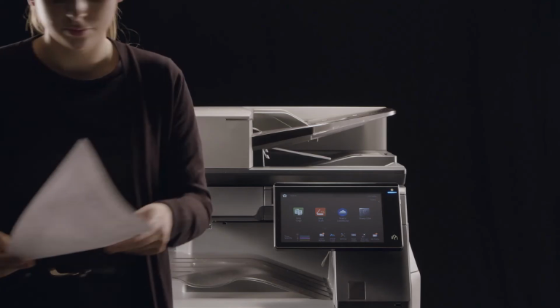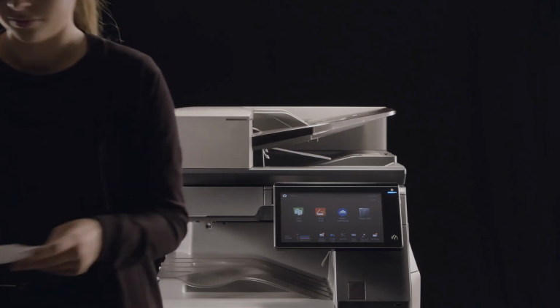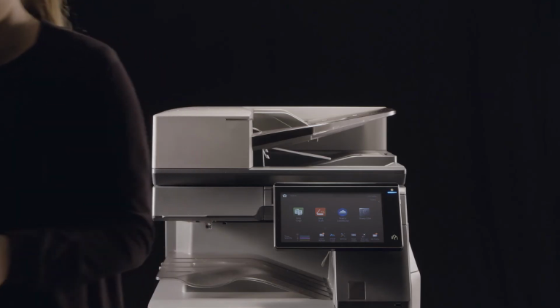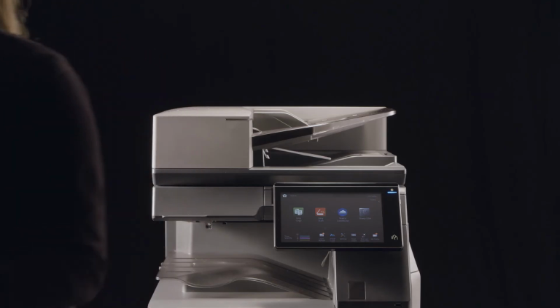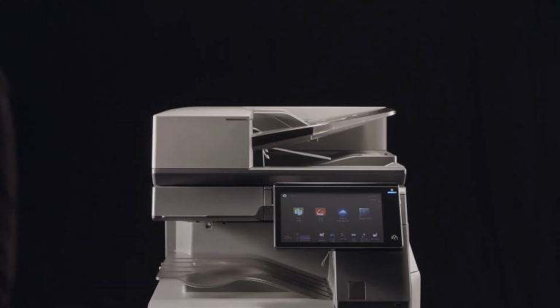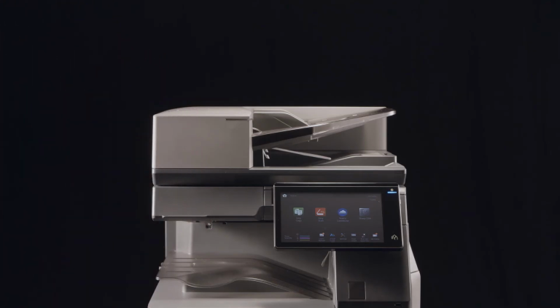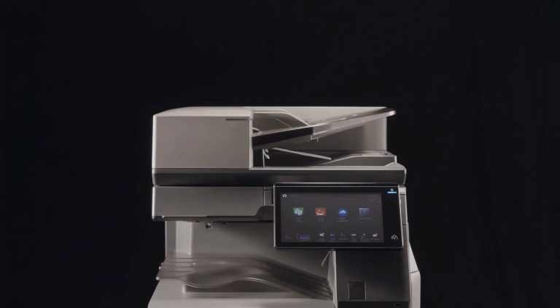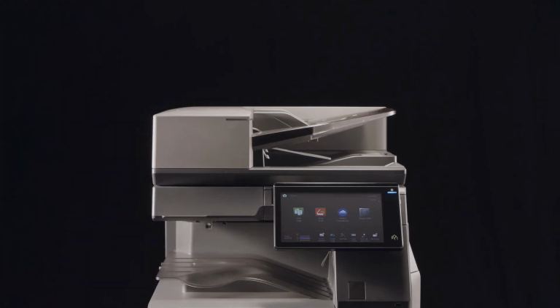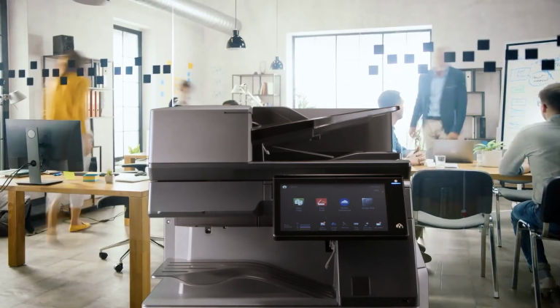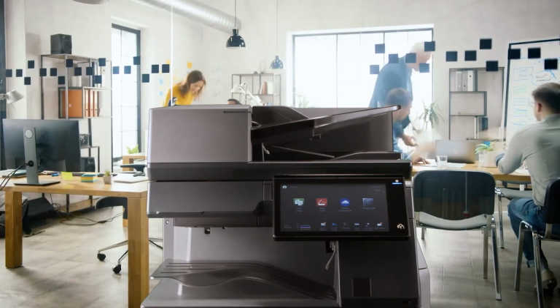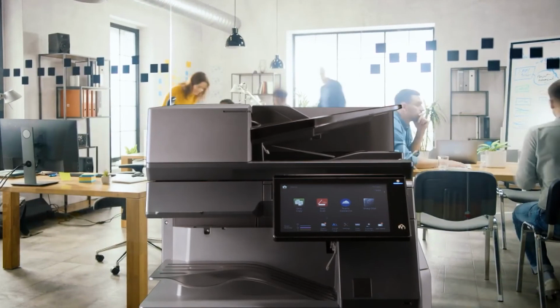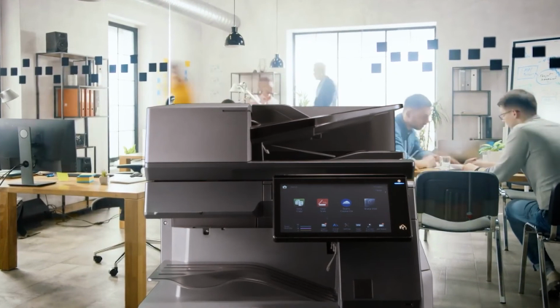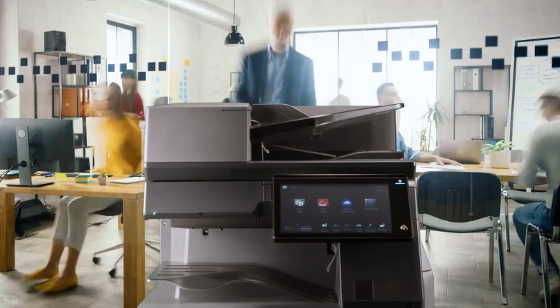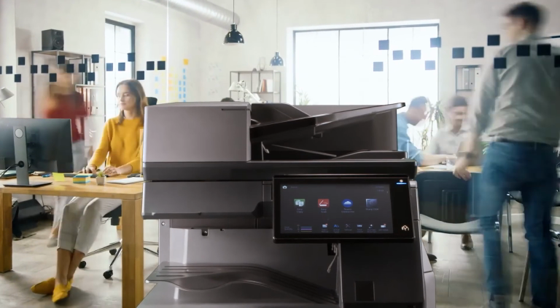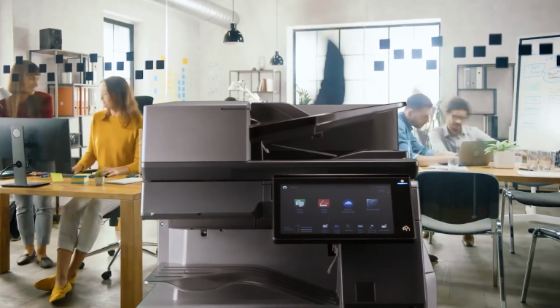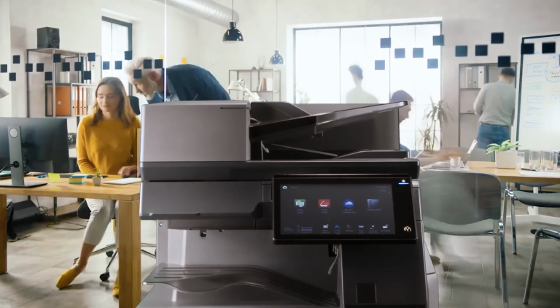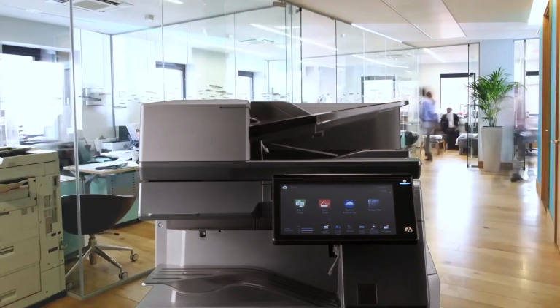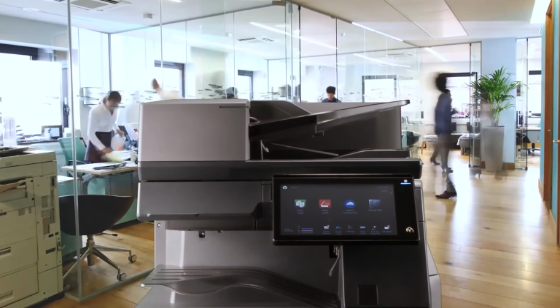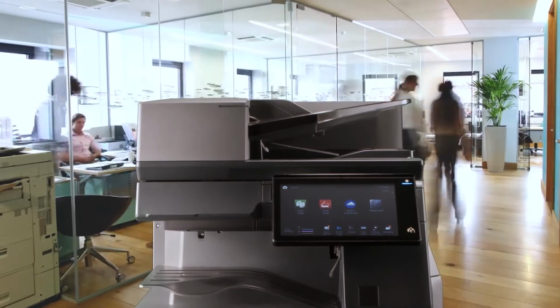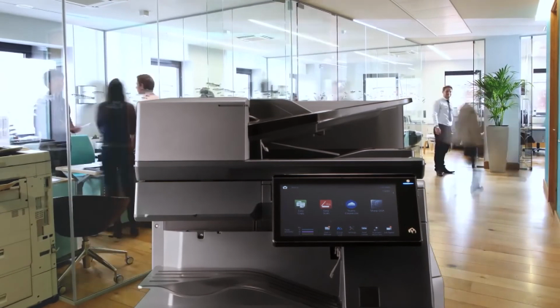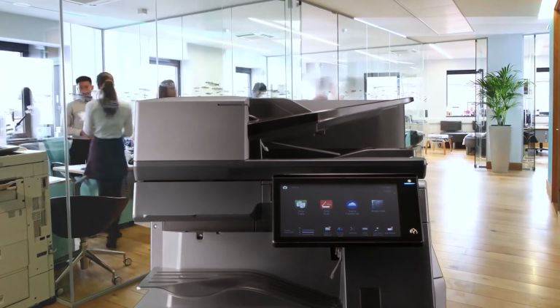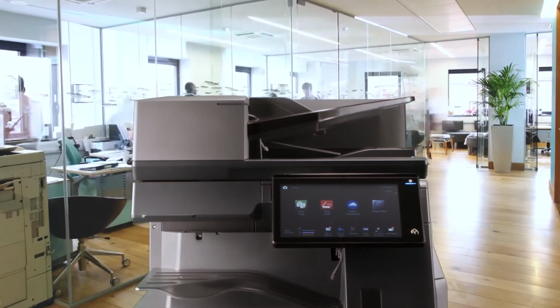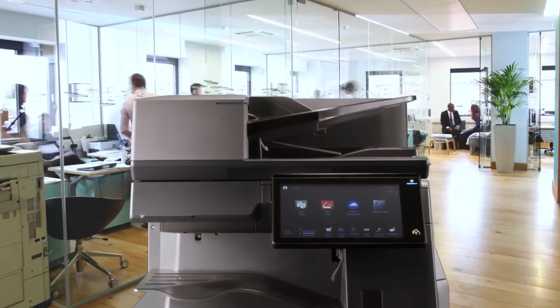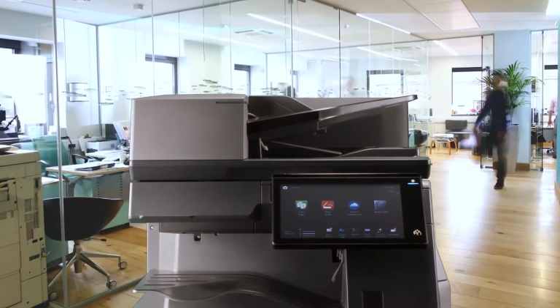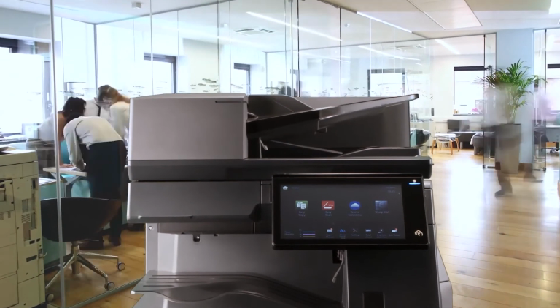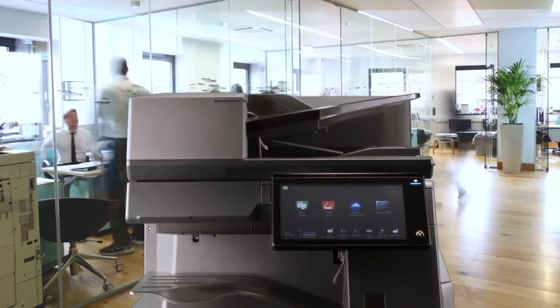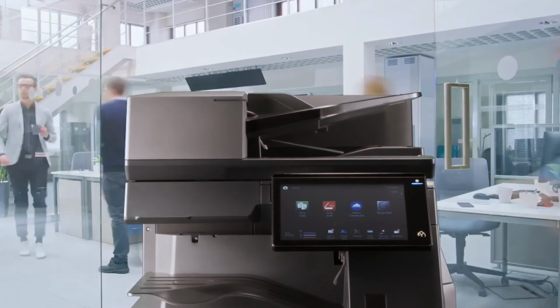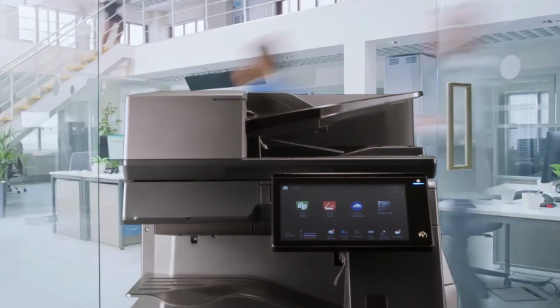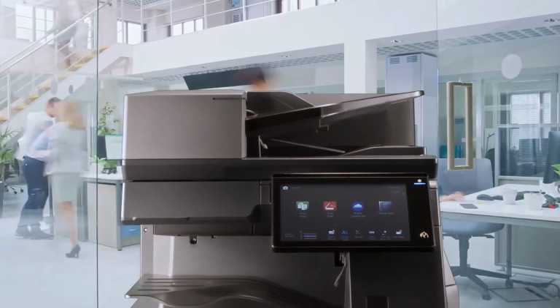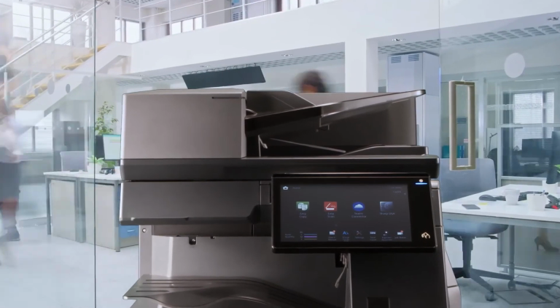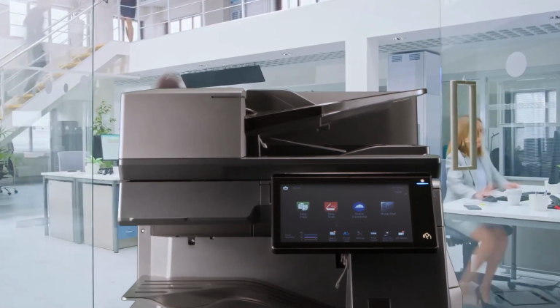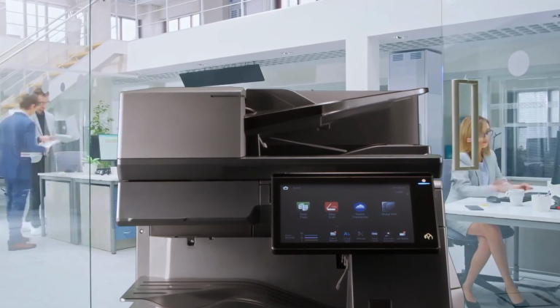Sharp's Future Workplace MFP — a smart, secure and connected print solution for the hybrid world.